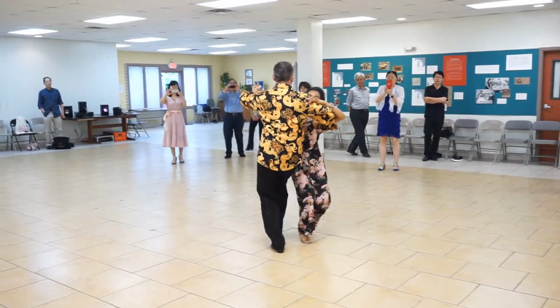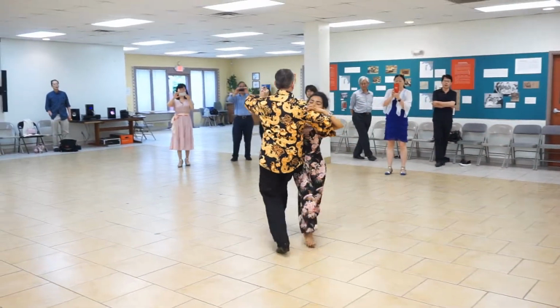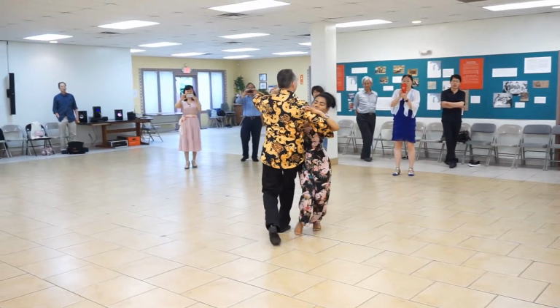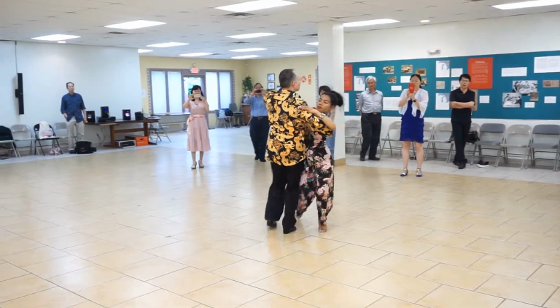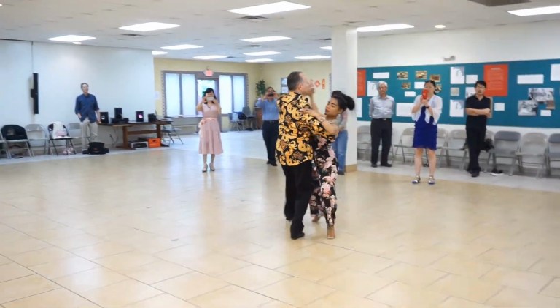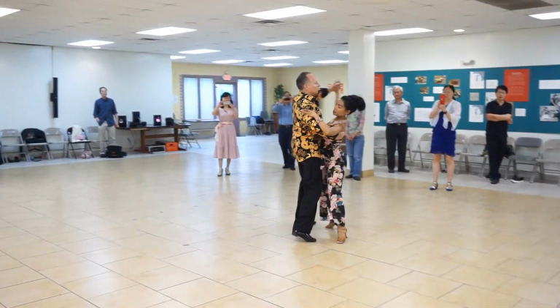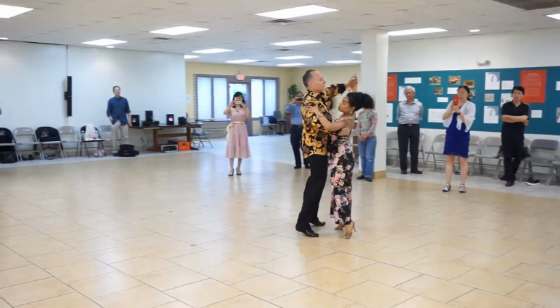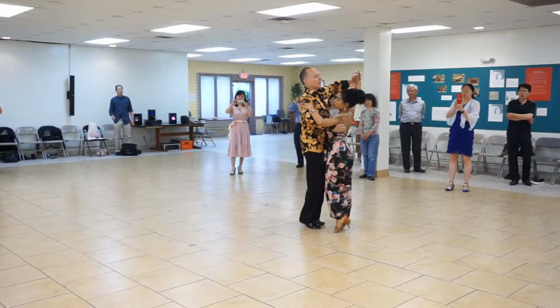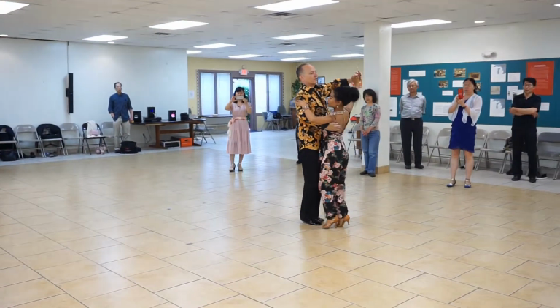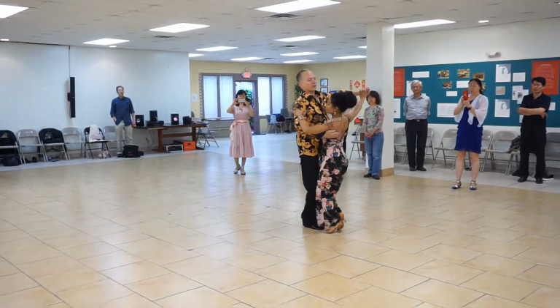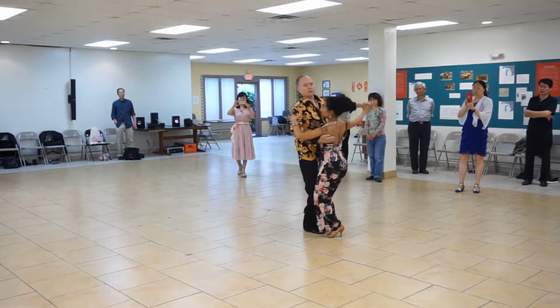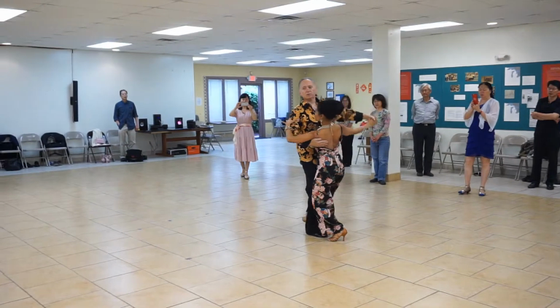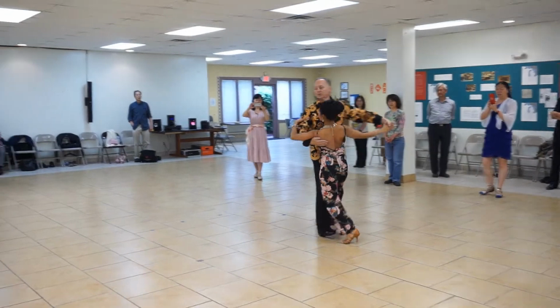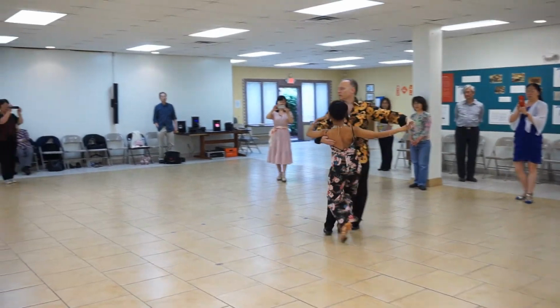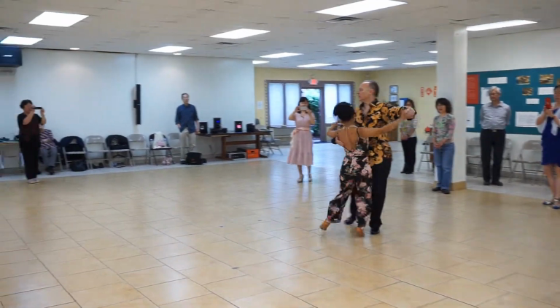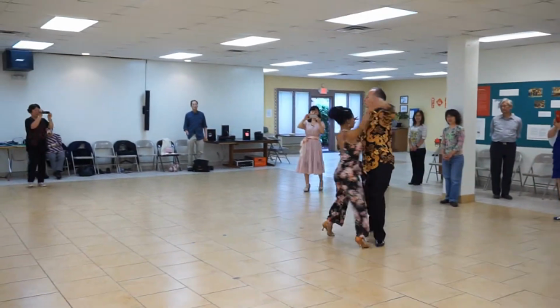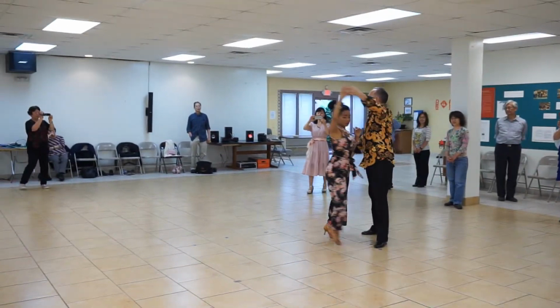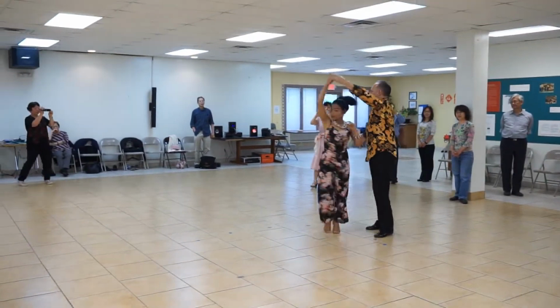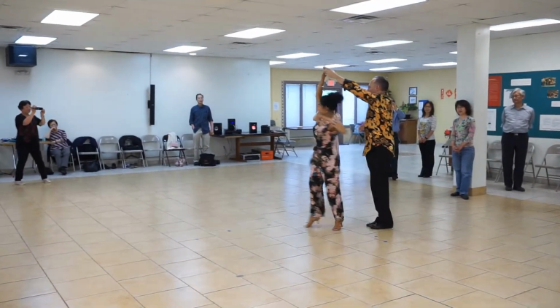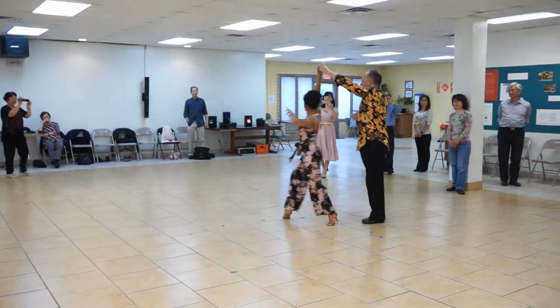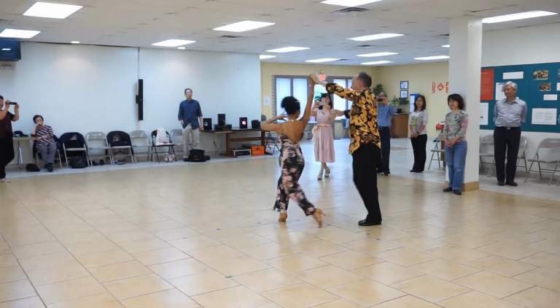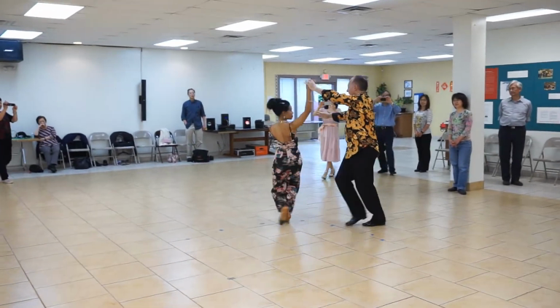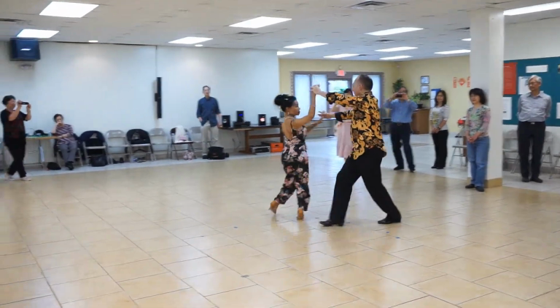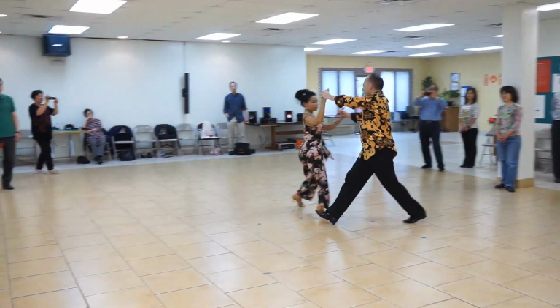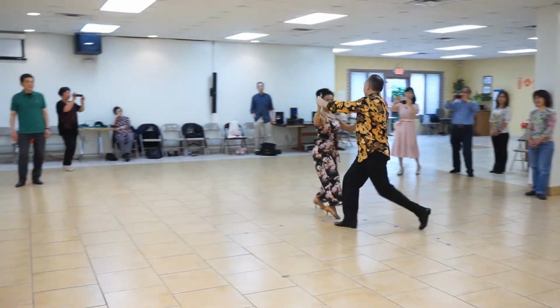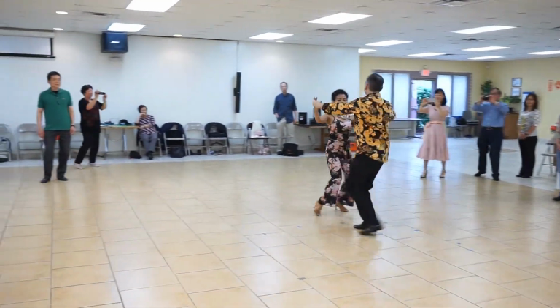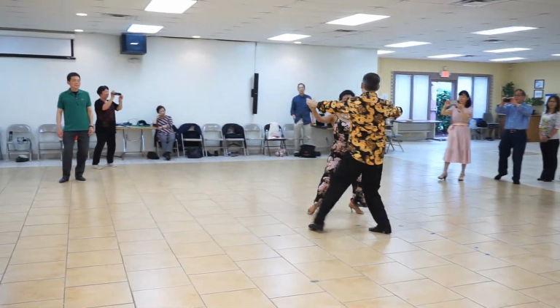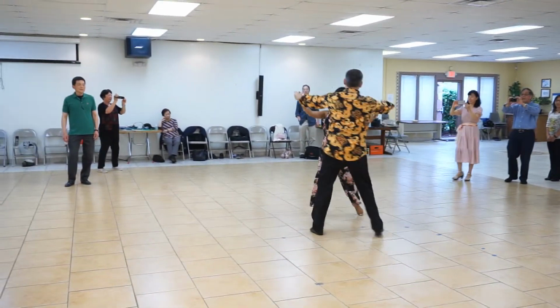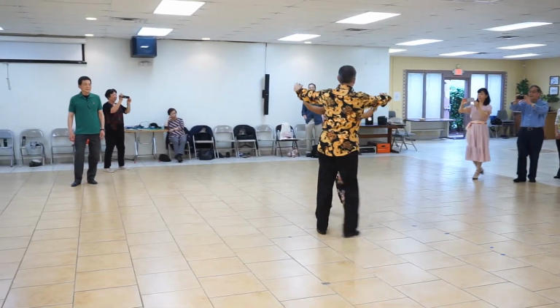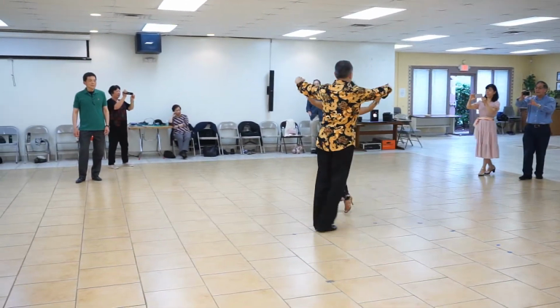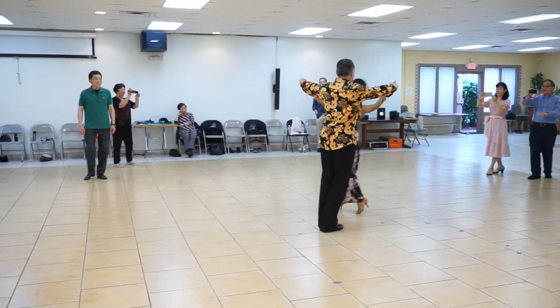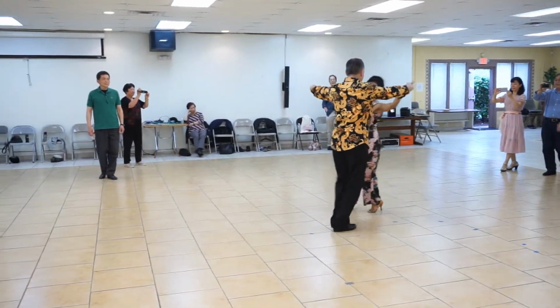Half a box, 2, 3, underarm turn, 2, 3, half a box, 2, 3.